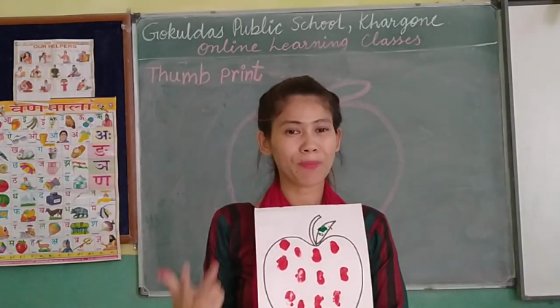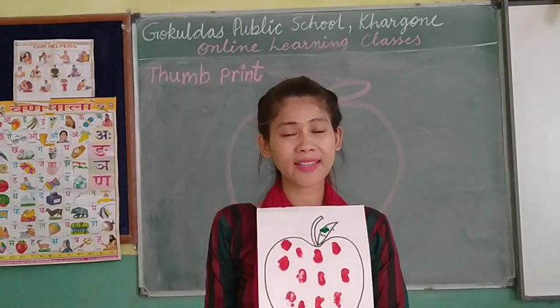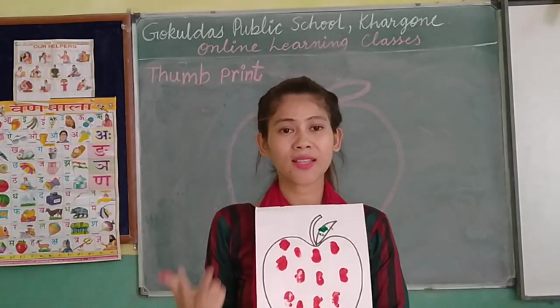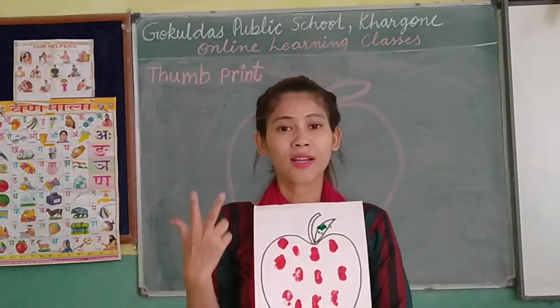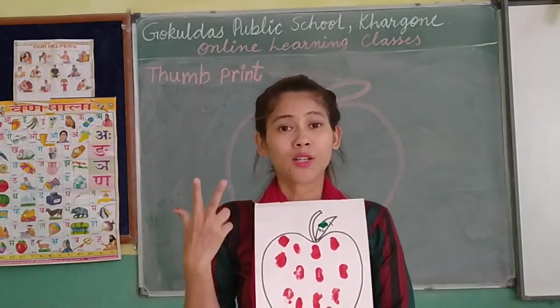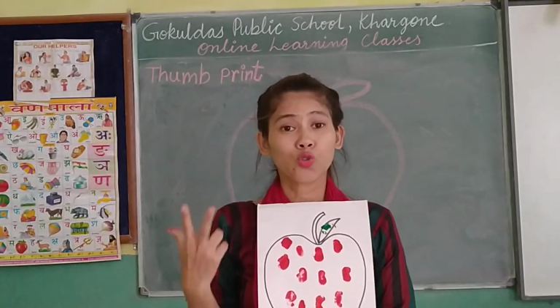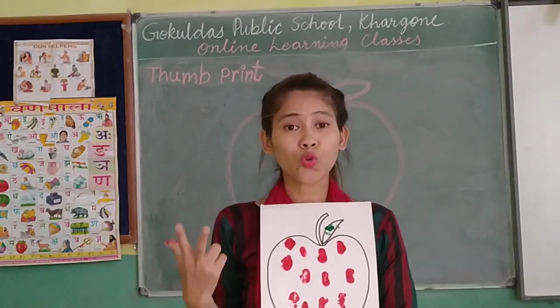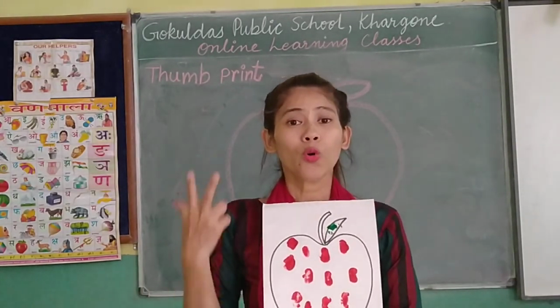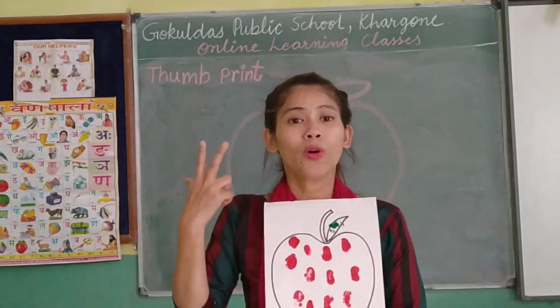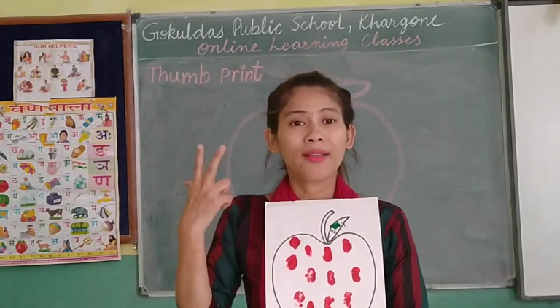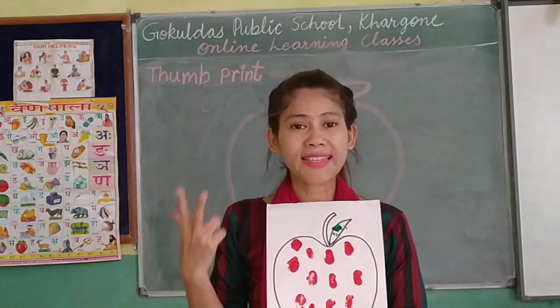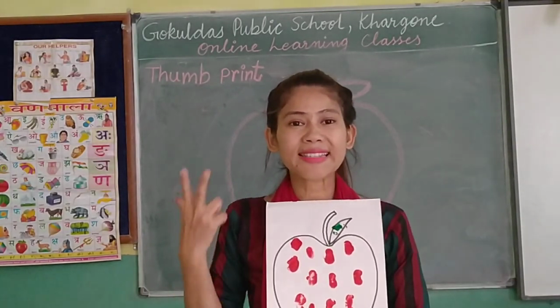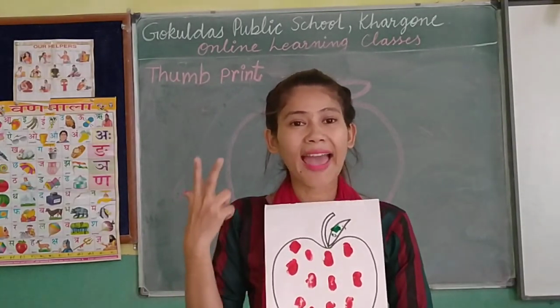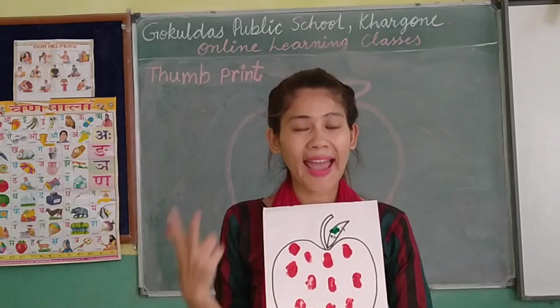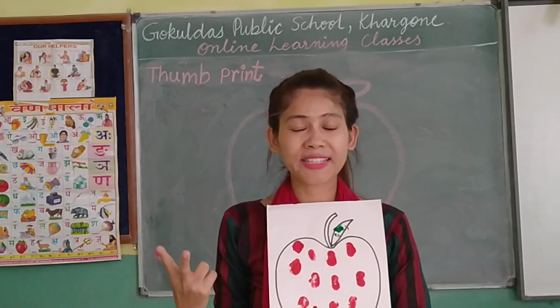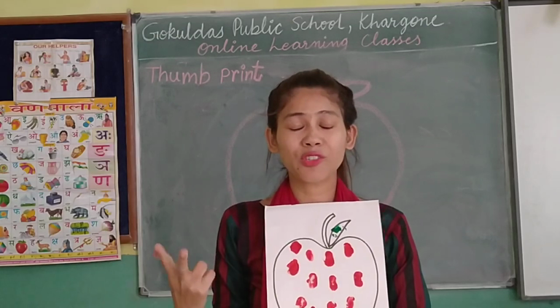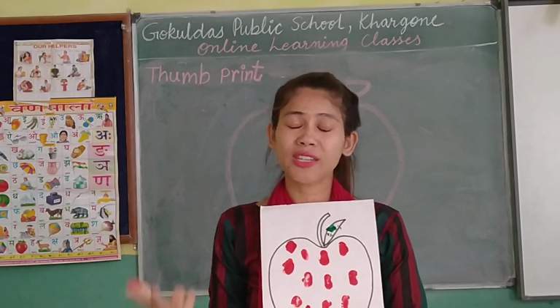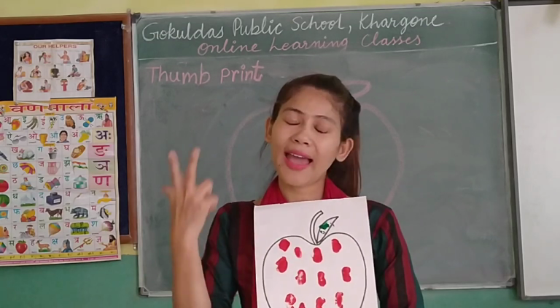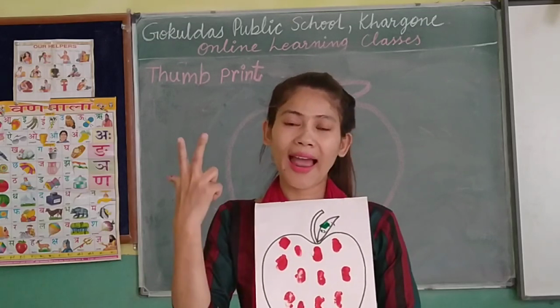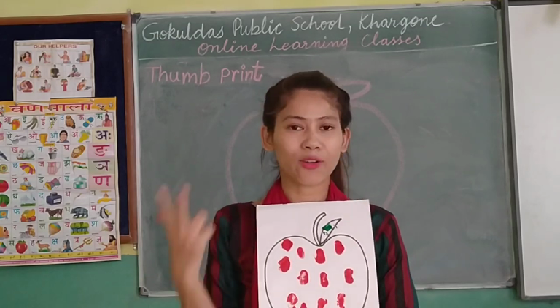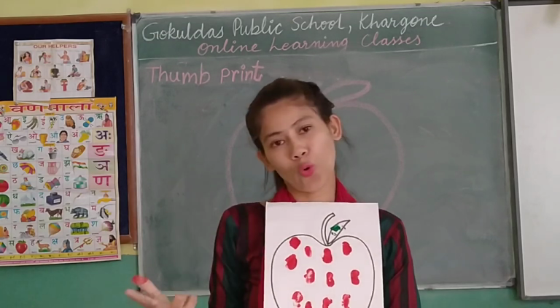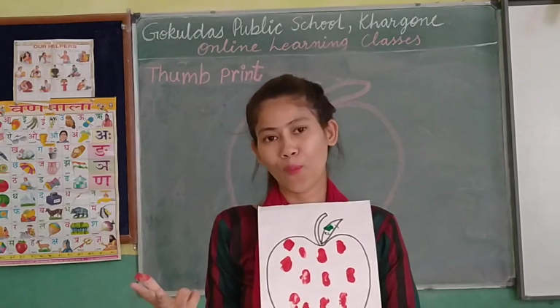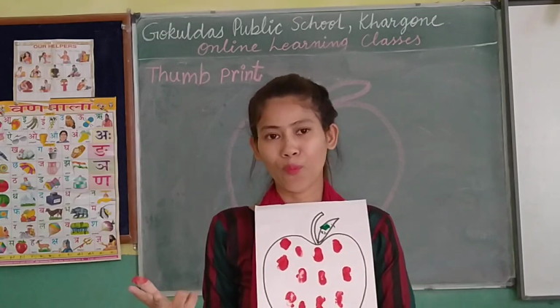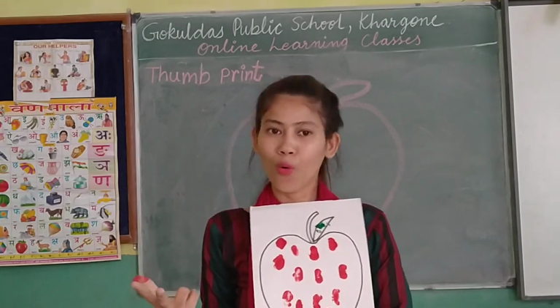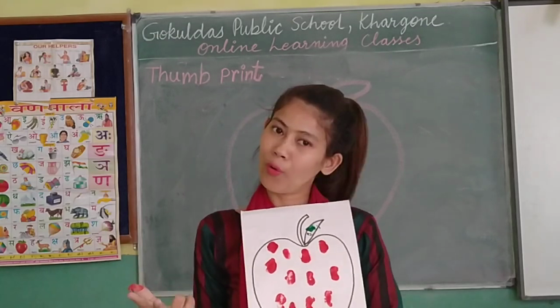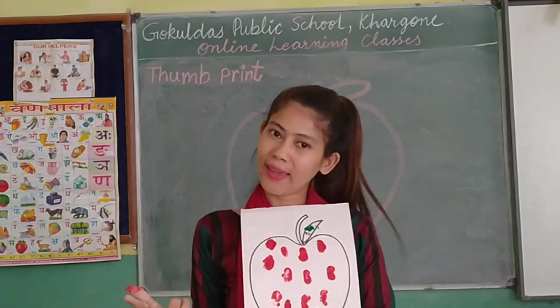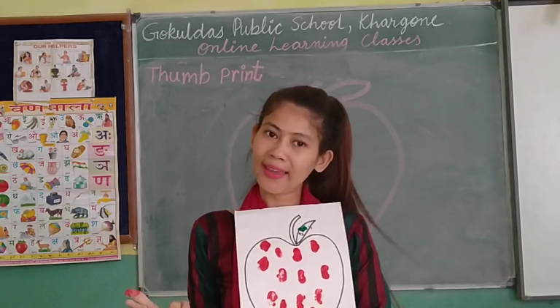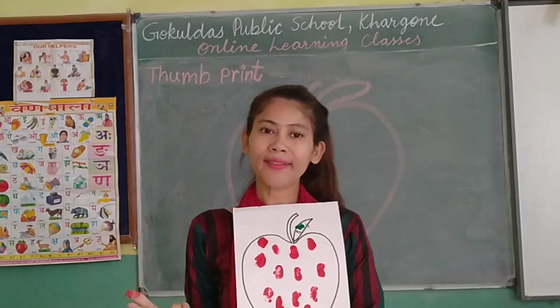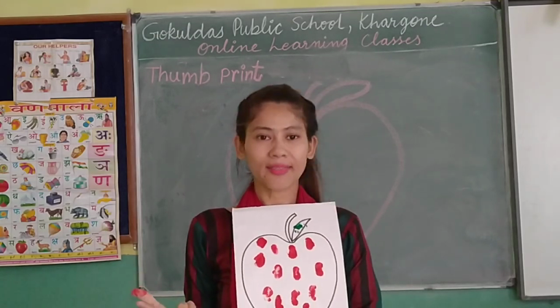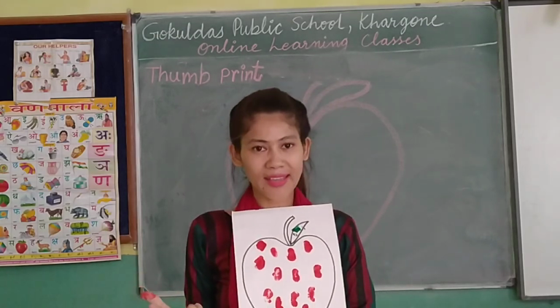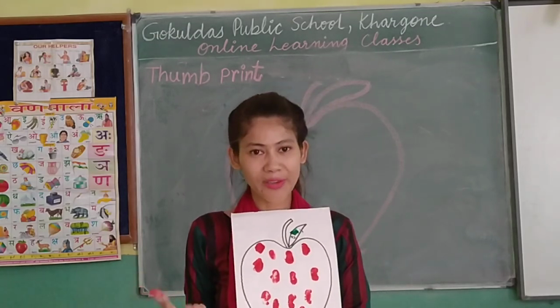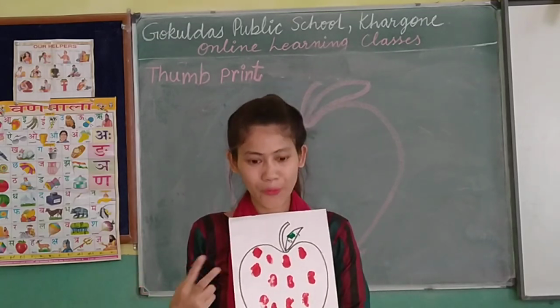Please do this activity at home. Thank you.